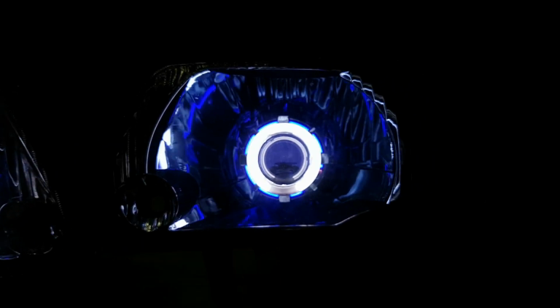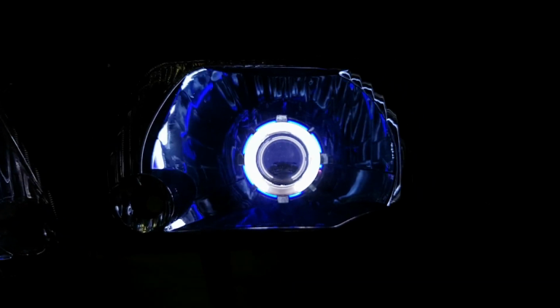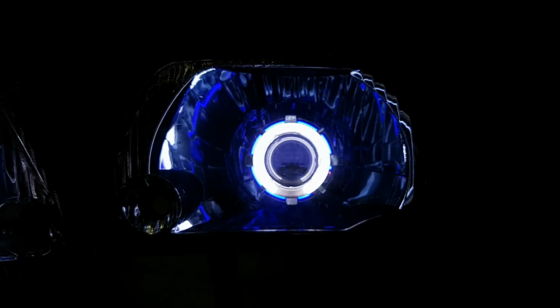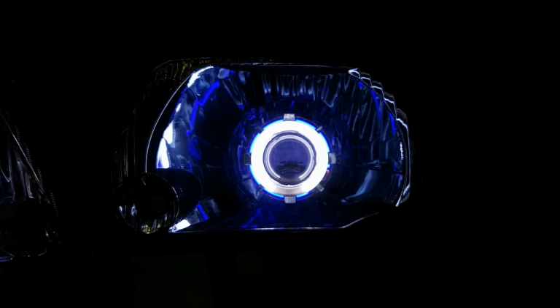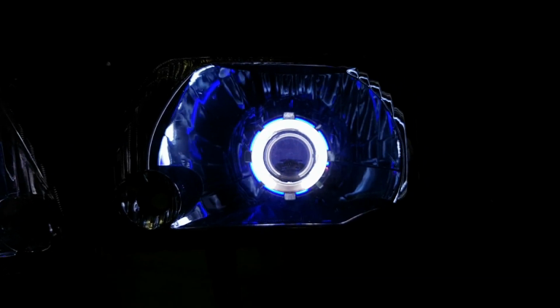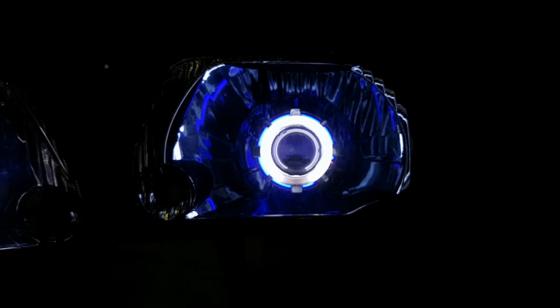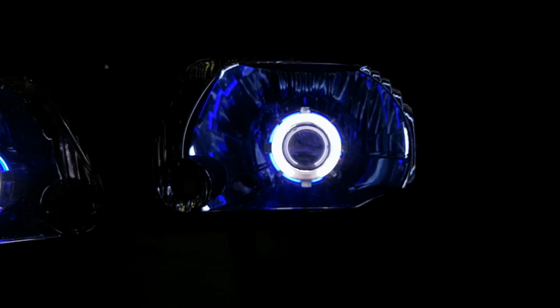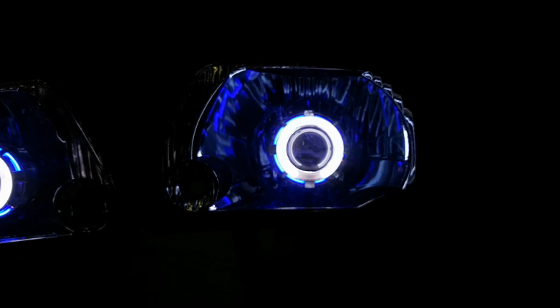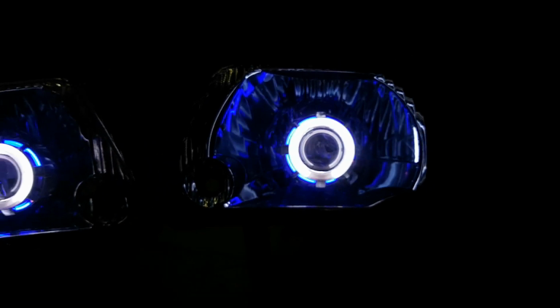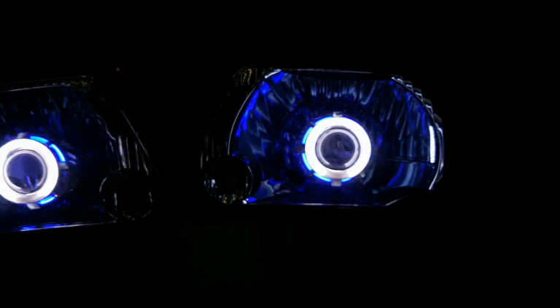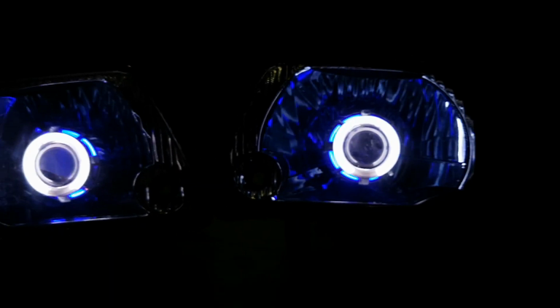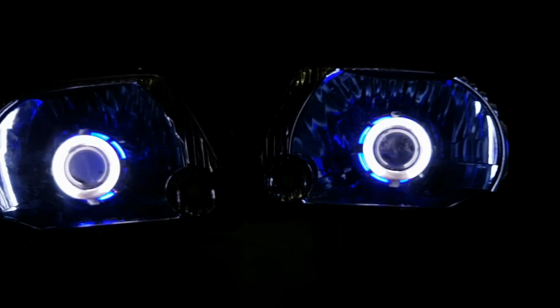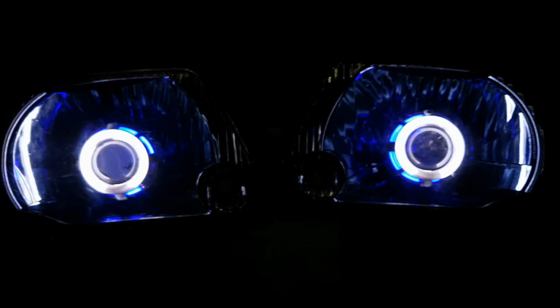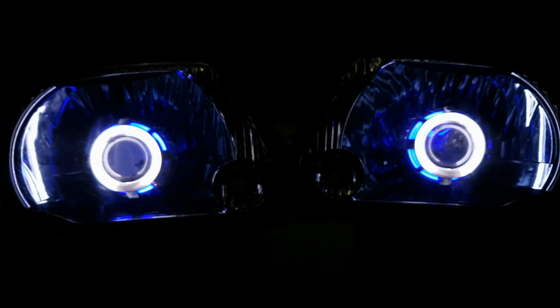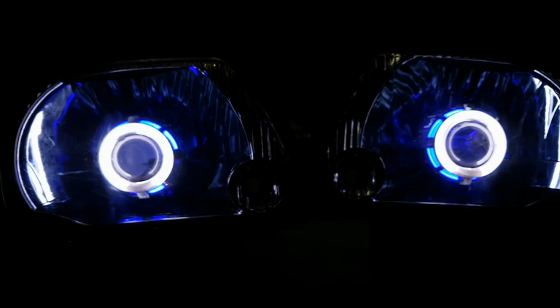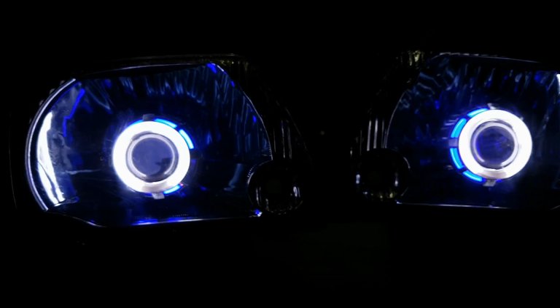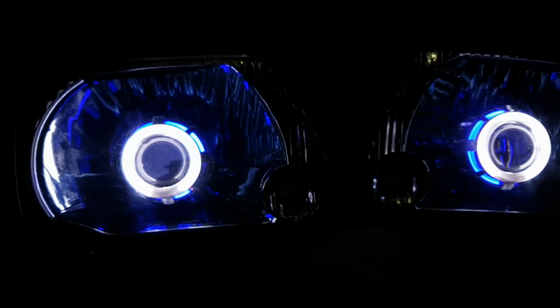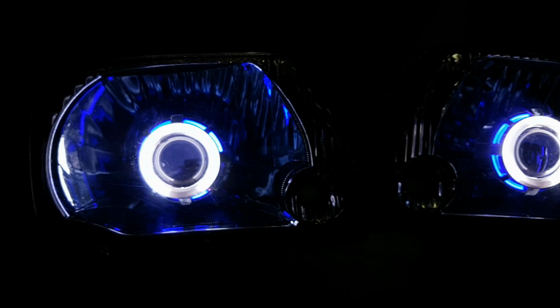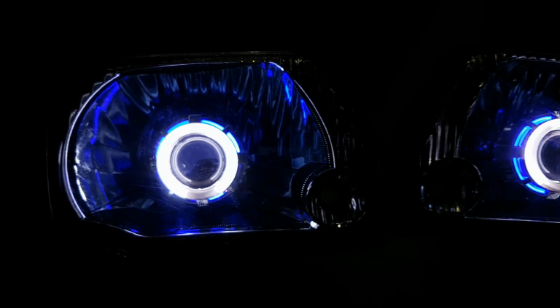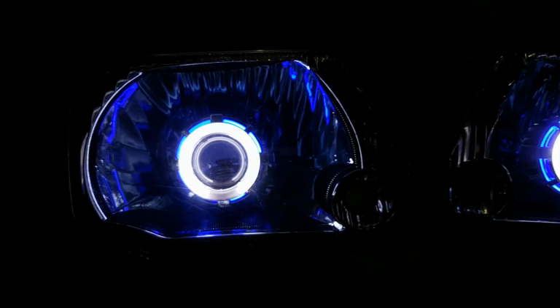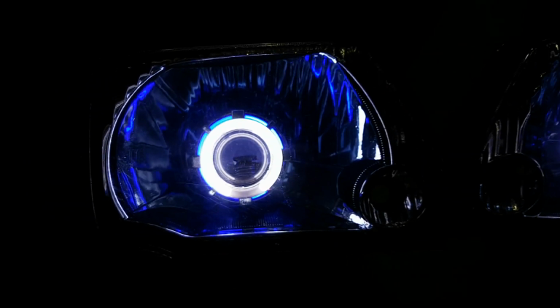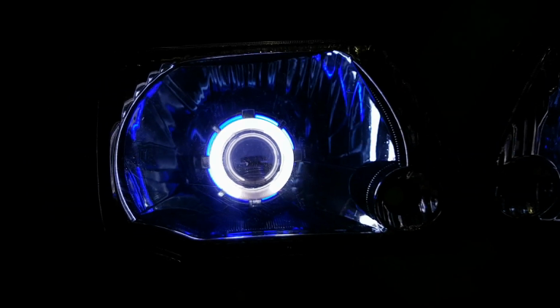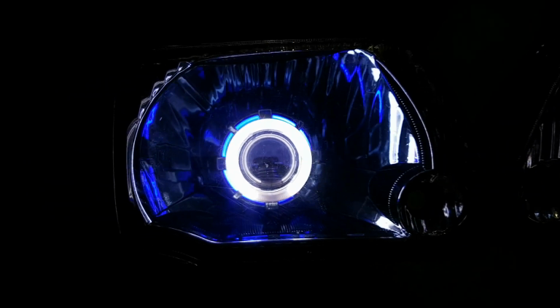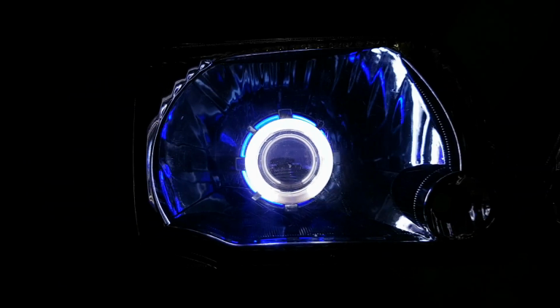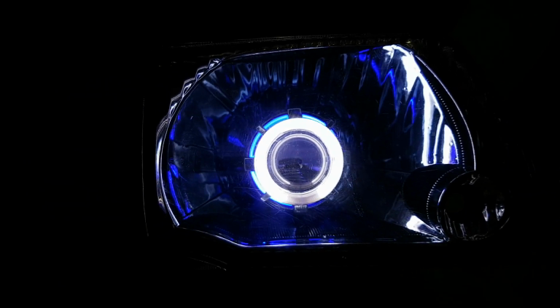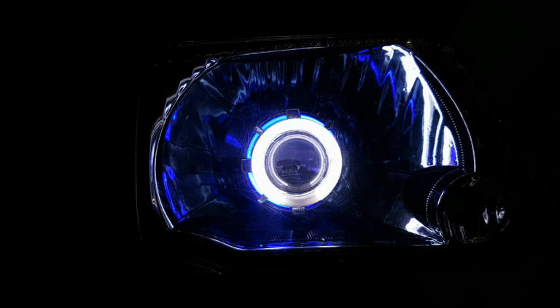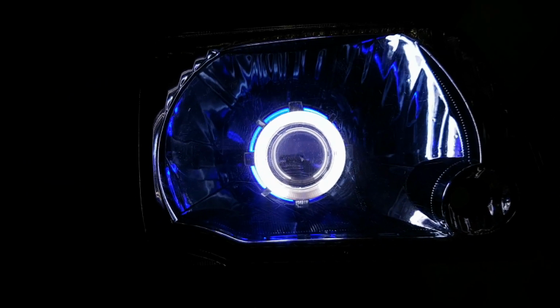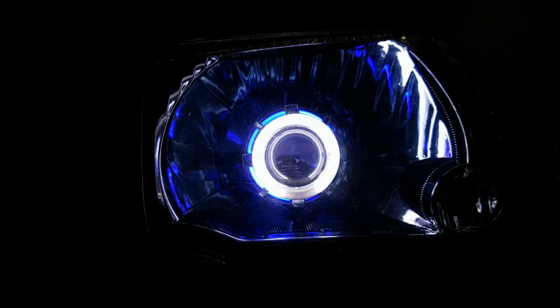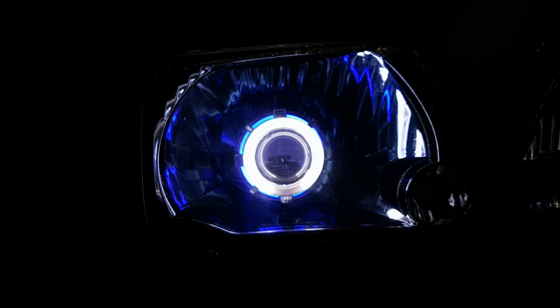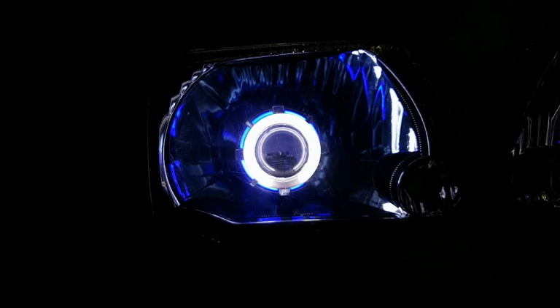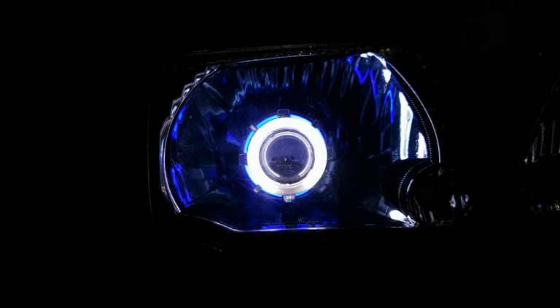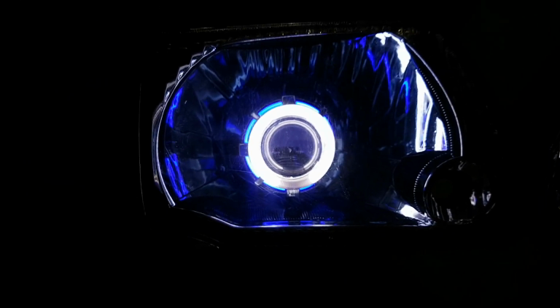This is on the parking side. You can see the lights on. I'm giving you a demo.